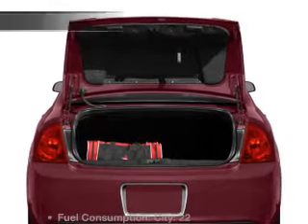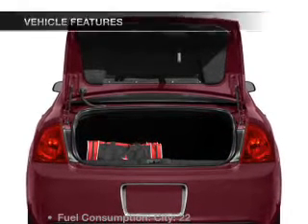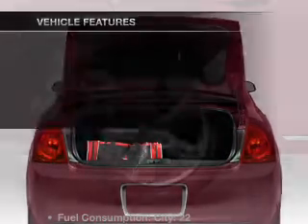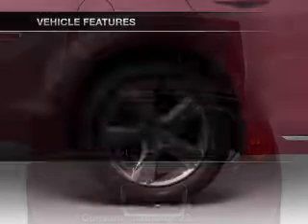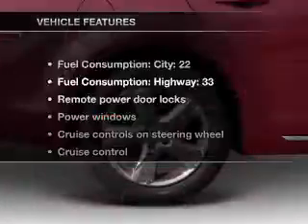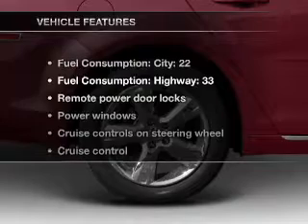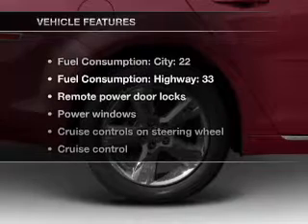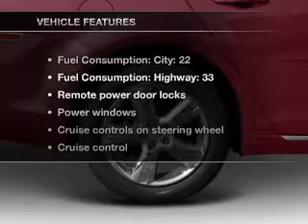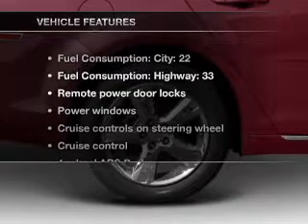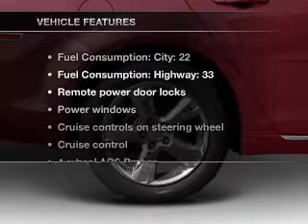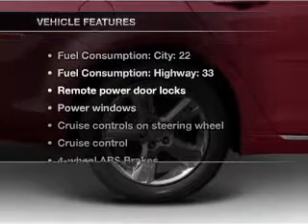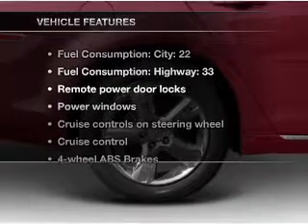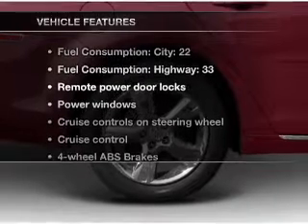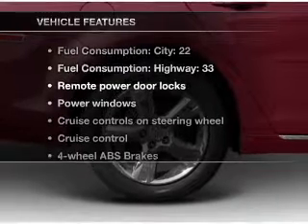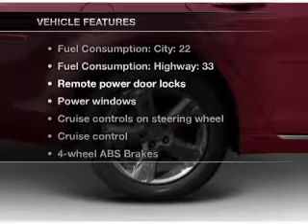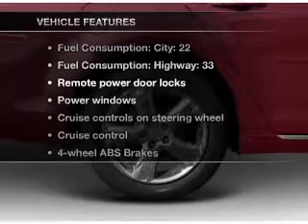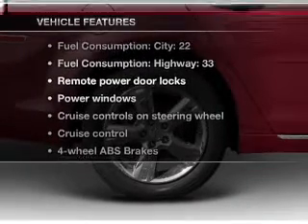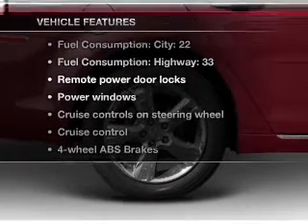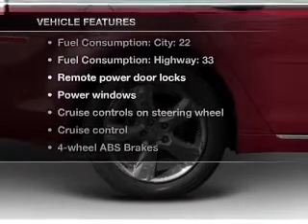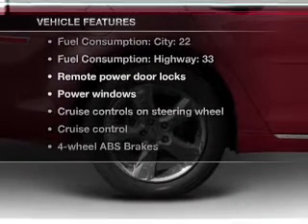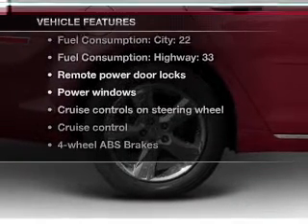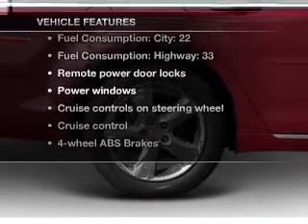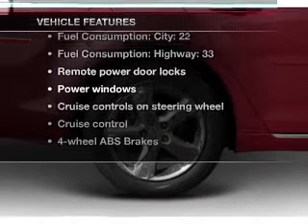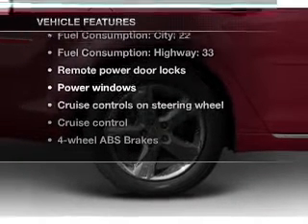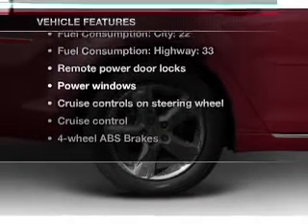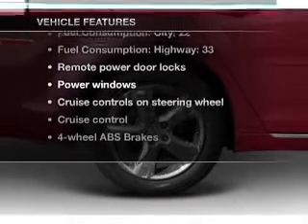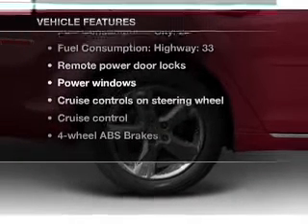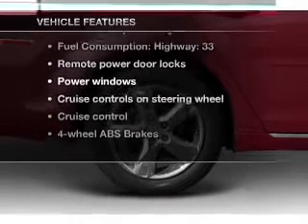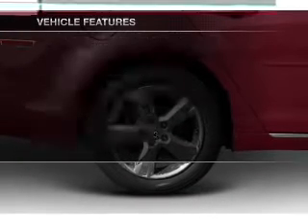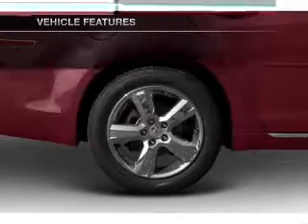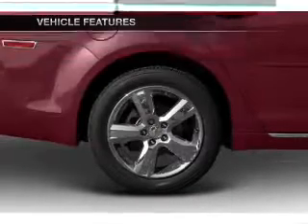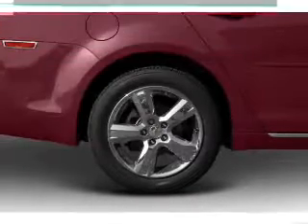With these notable features, you won't want to miss out on the opportunity to own this amazing ride.